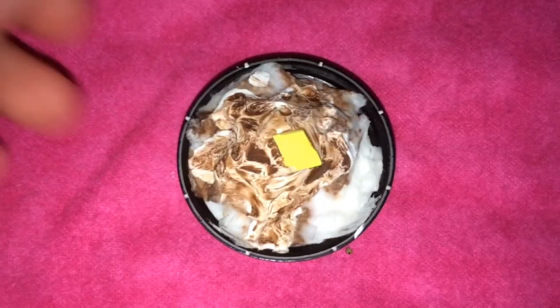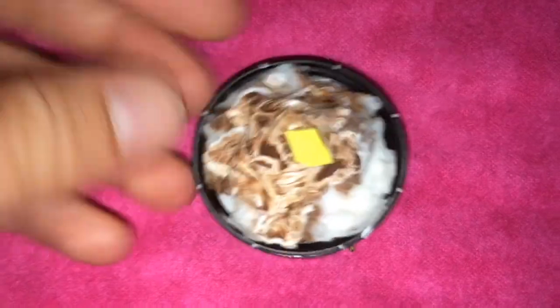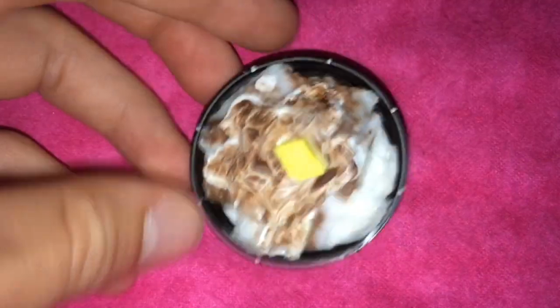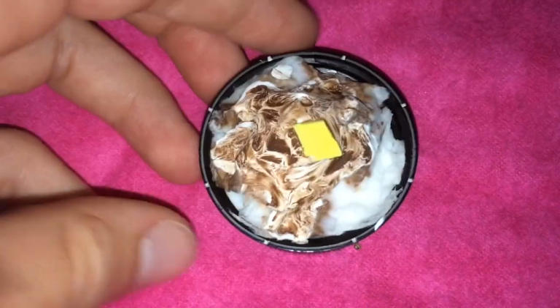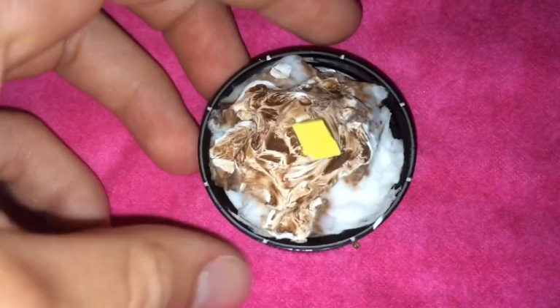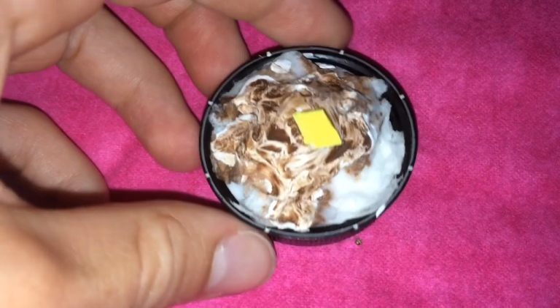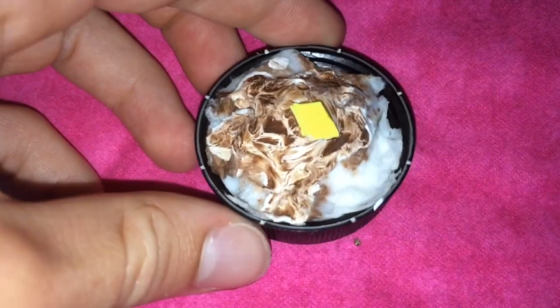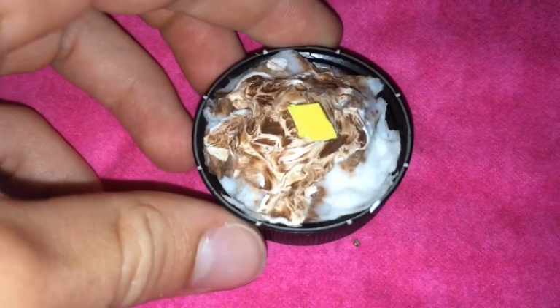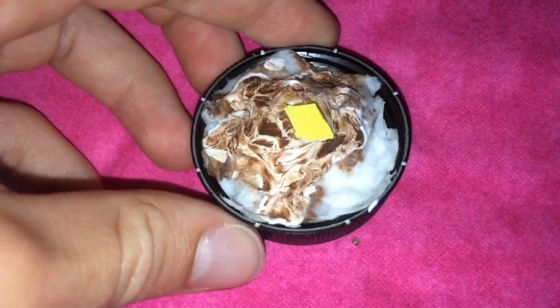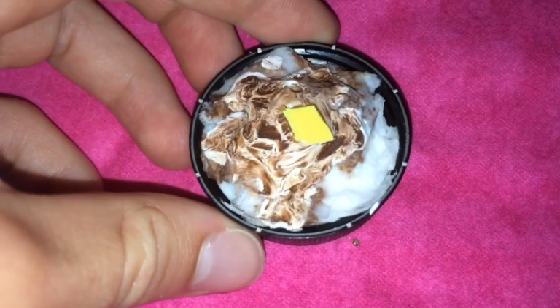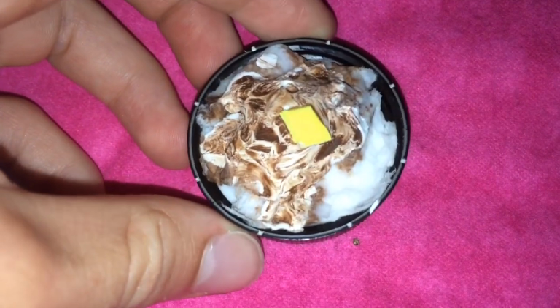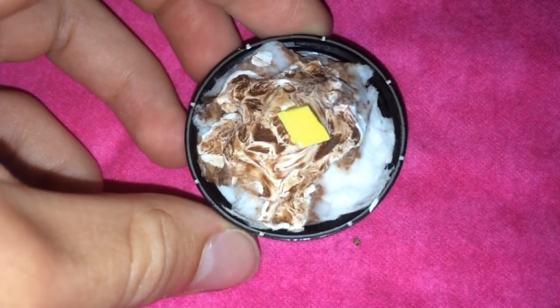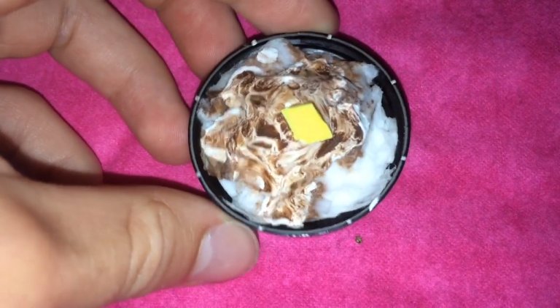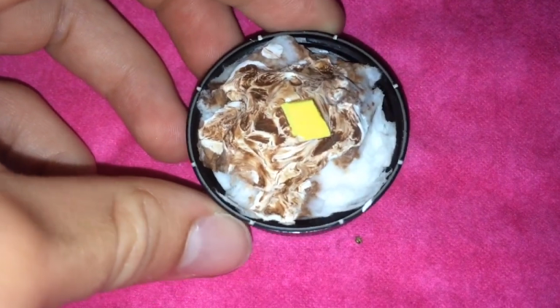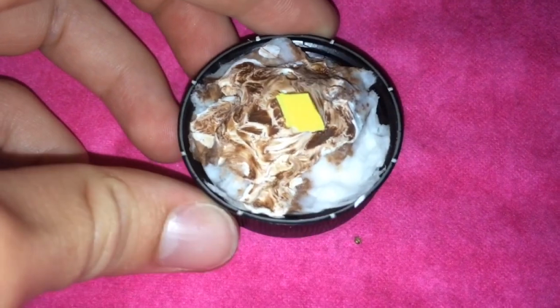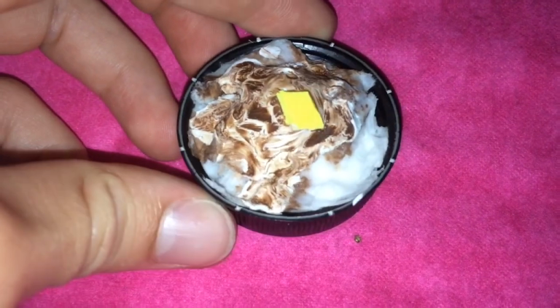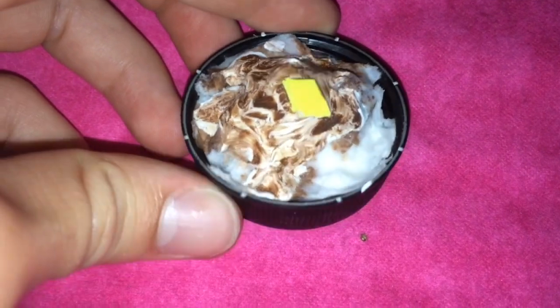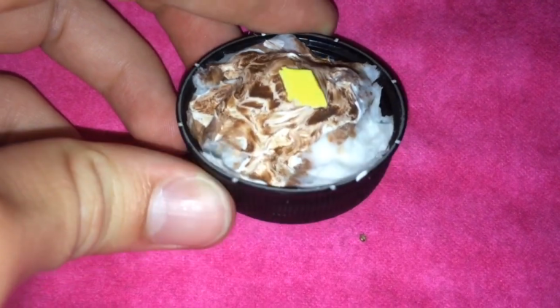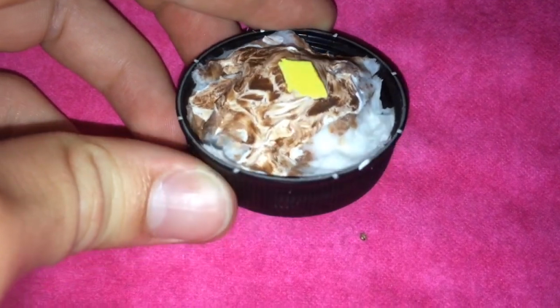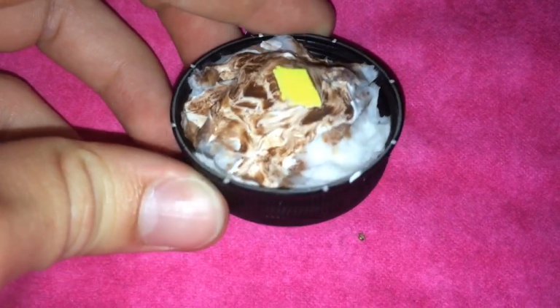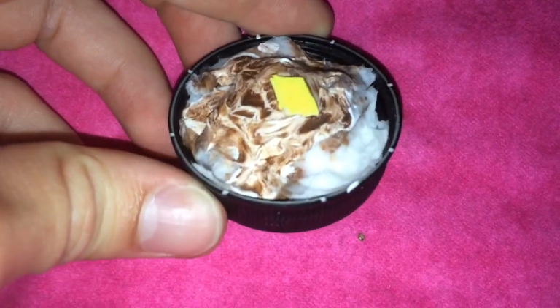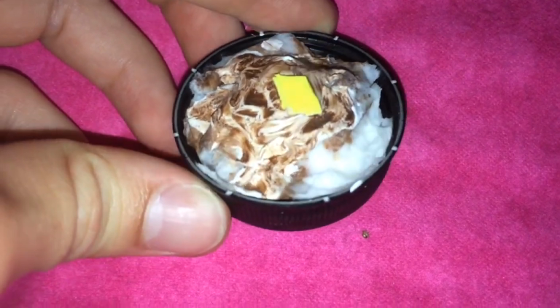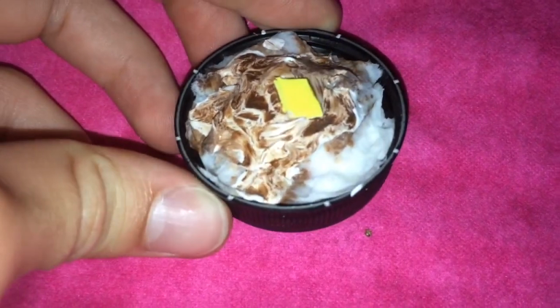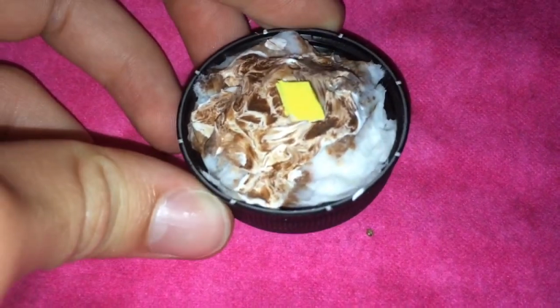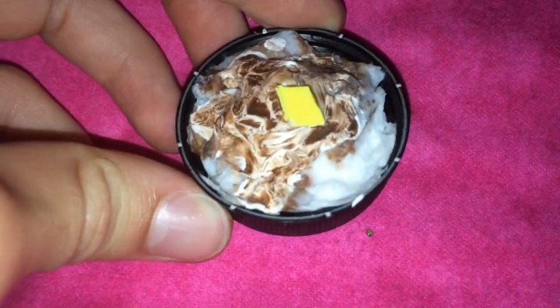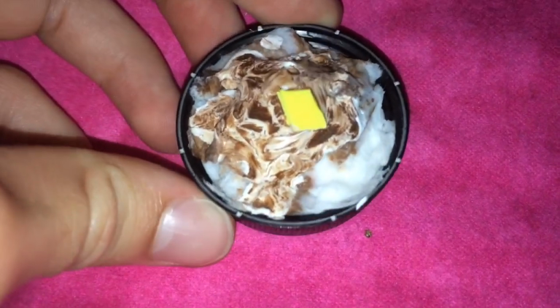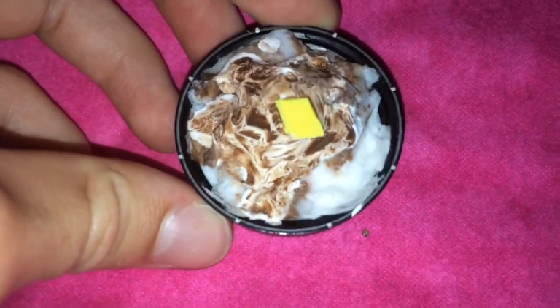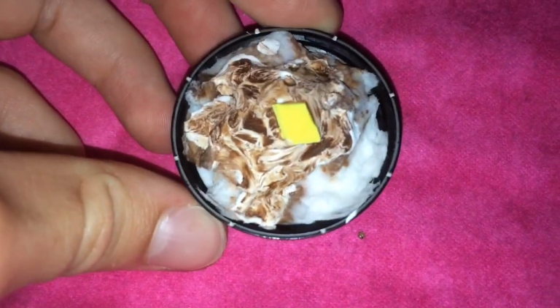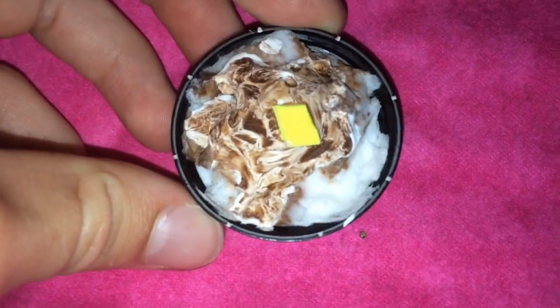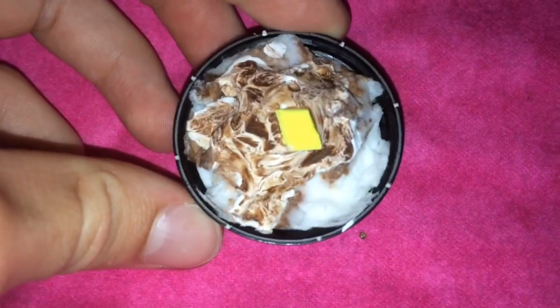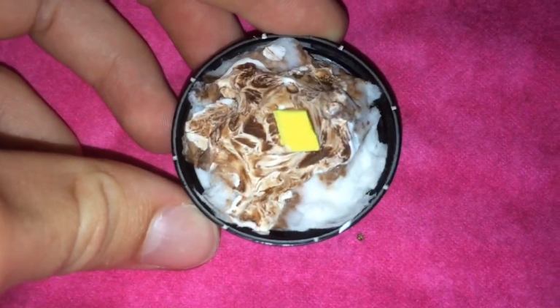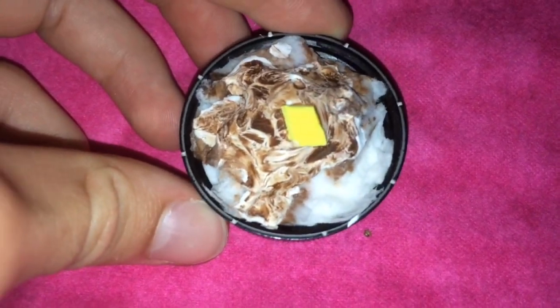Here are some mashed potatoes, gravy, and butter. And this container is the same size as the mac and cheese.